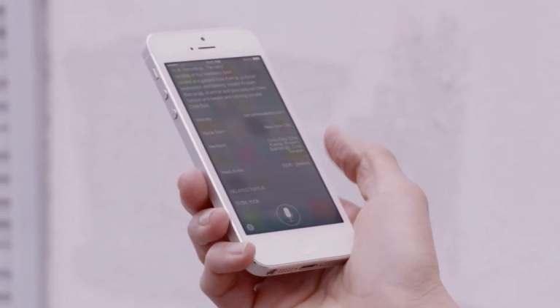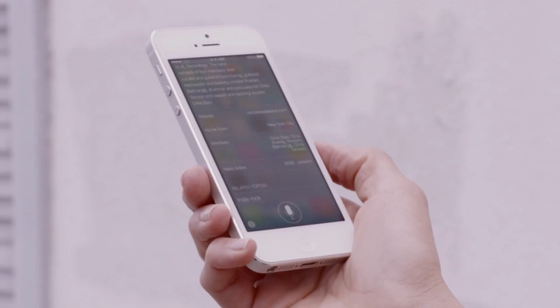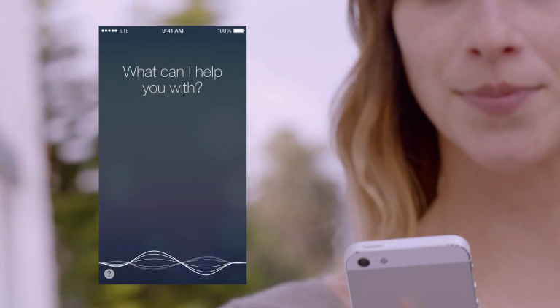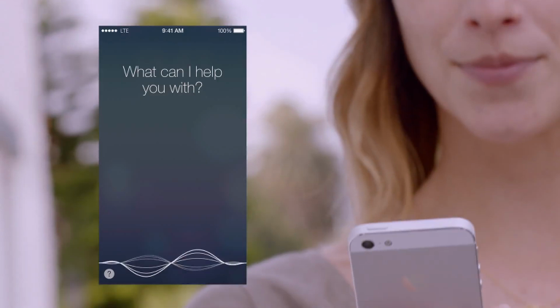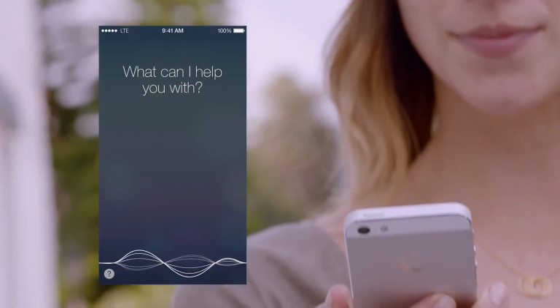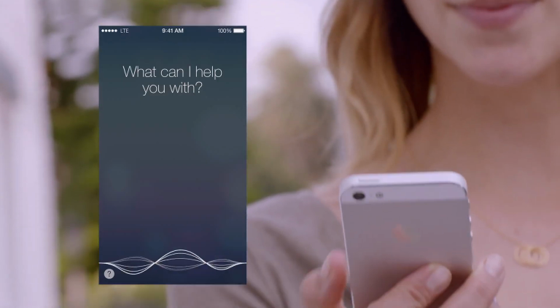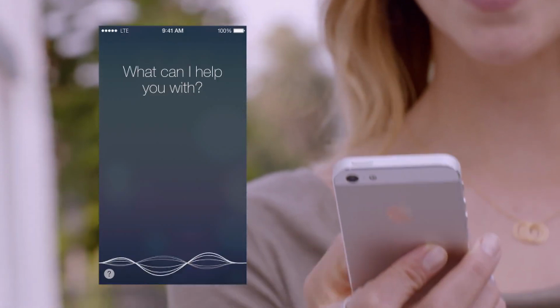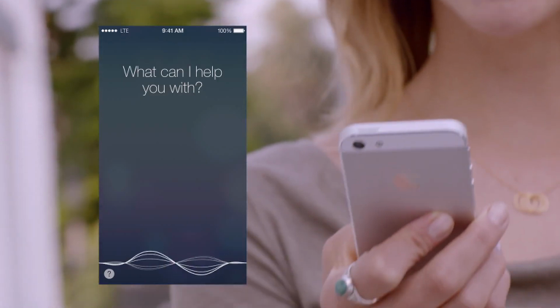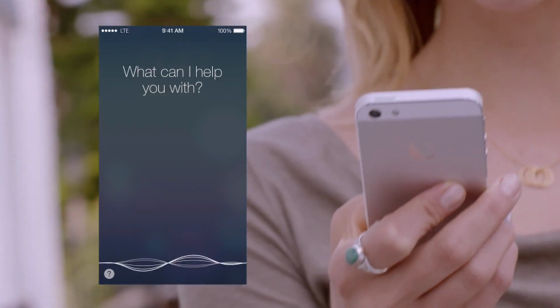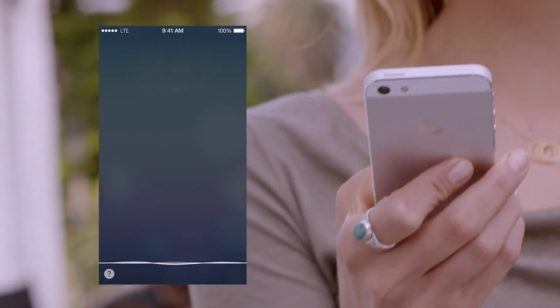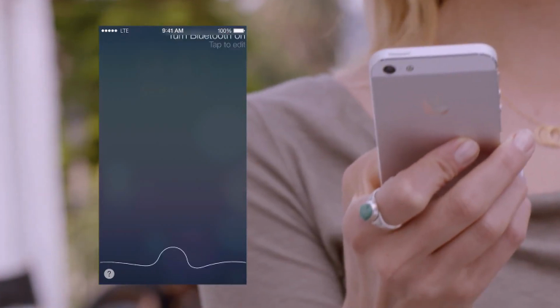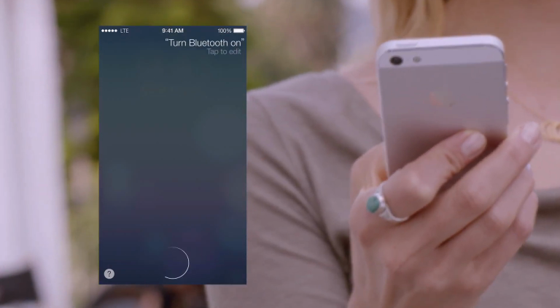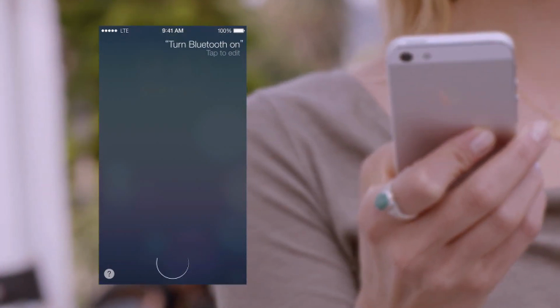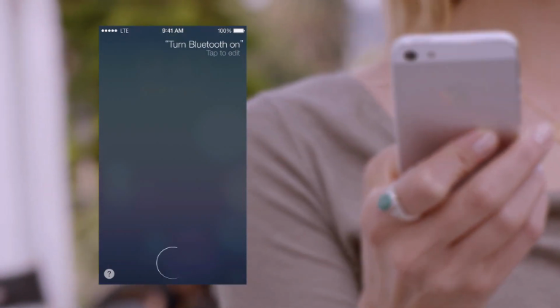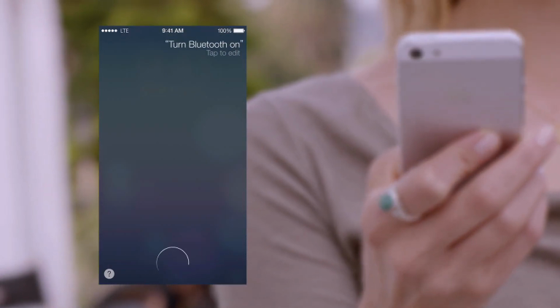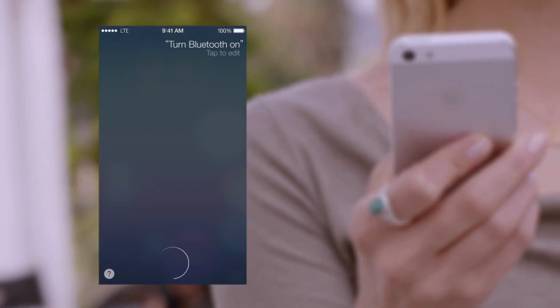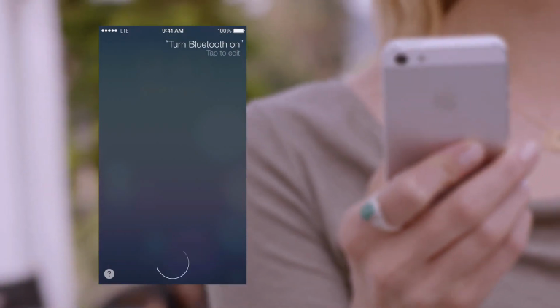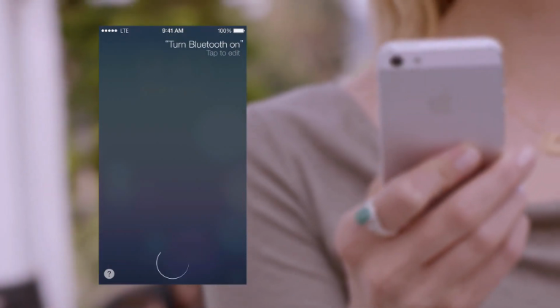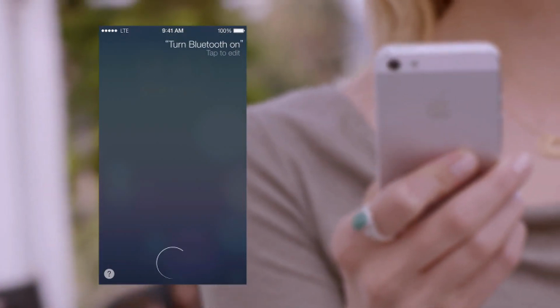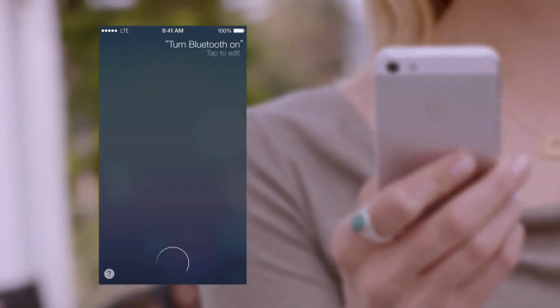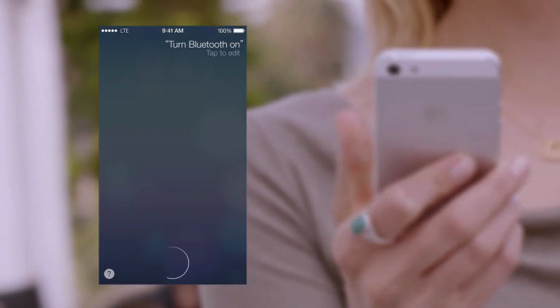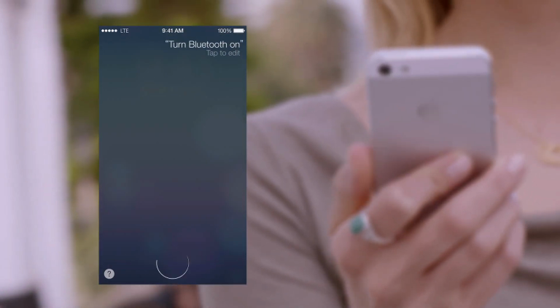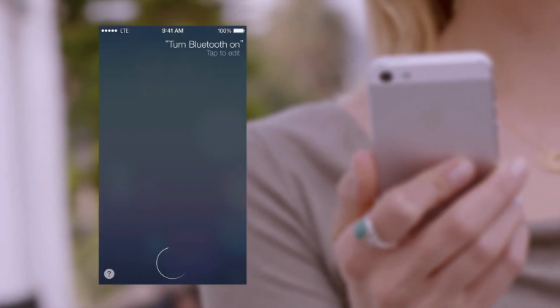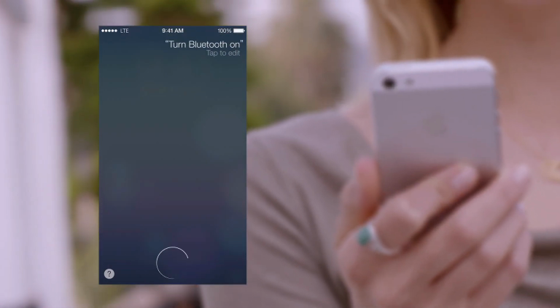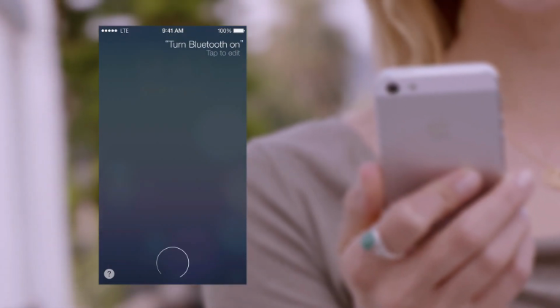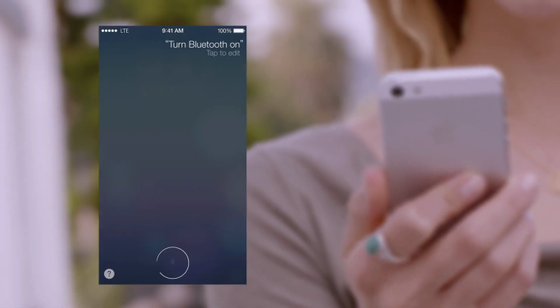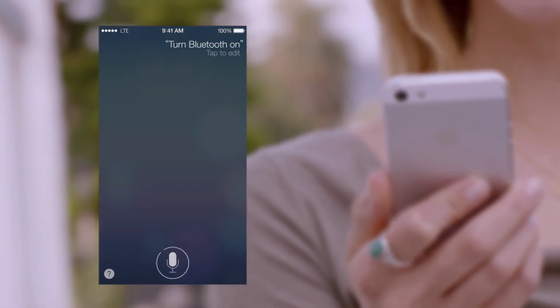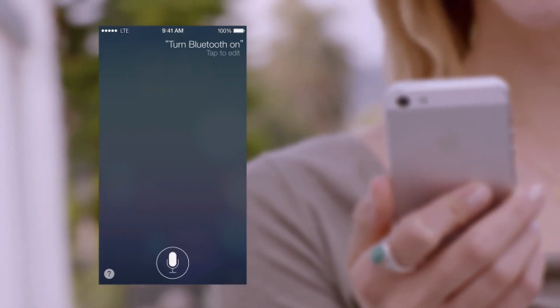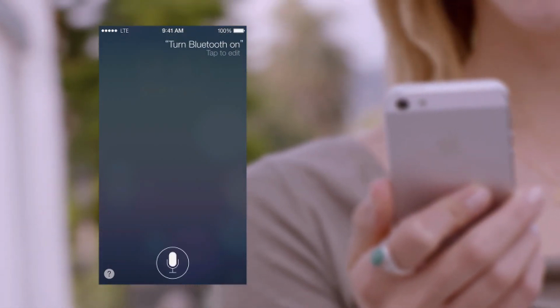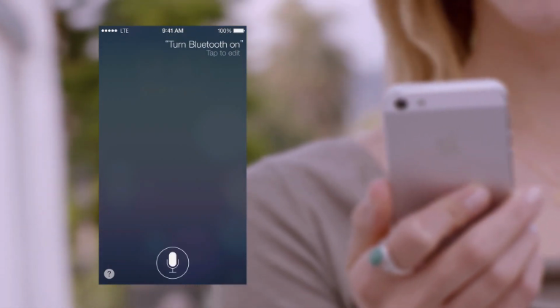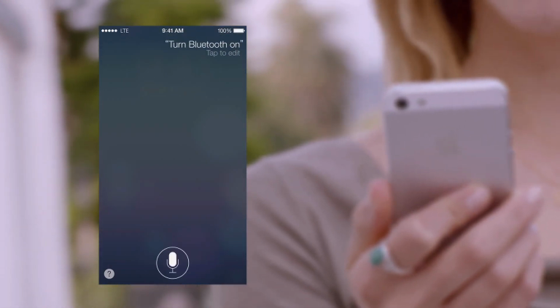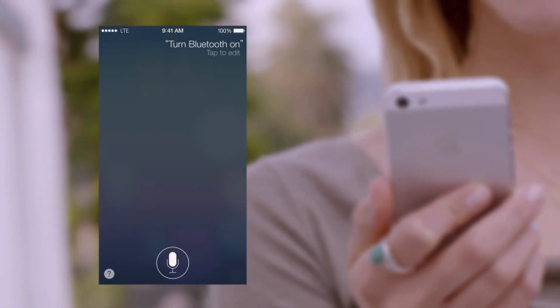And Siri can assist you in new ways, by doing things like changing the settings on your iOS device.